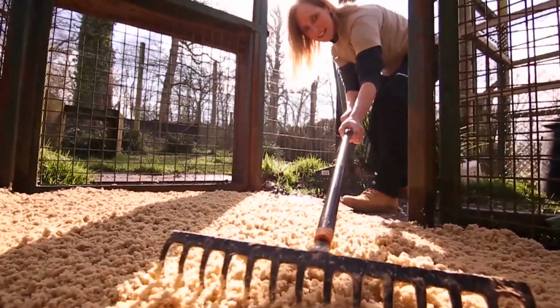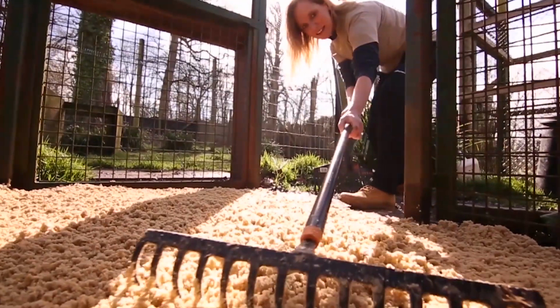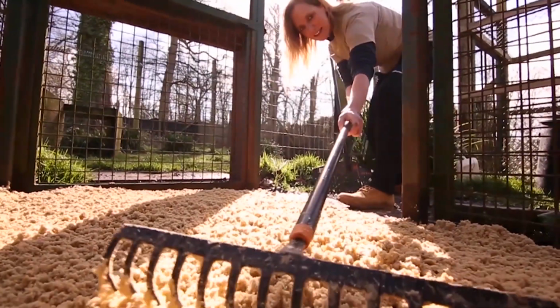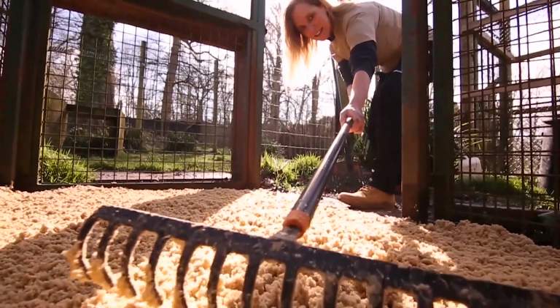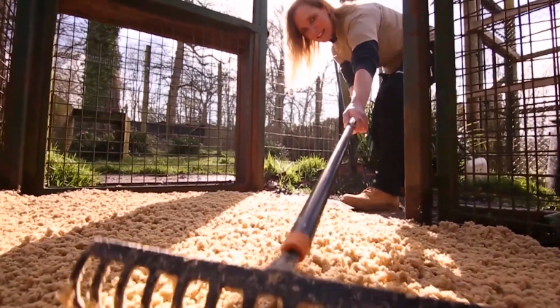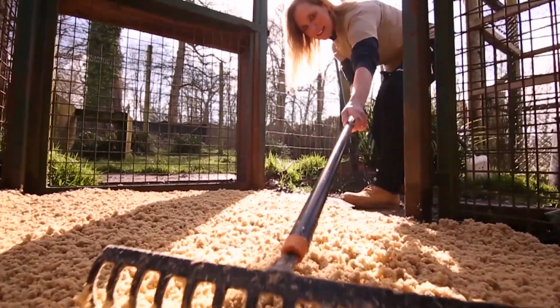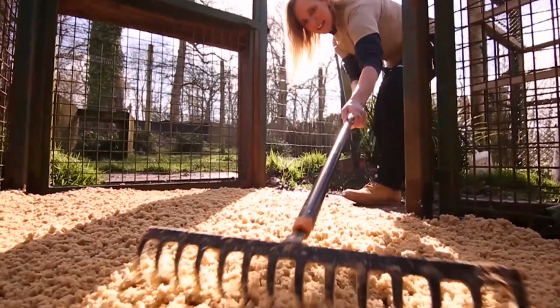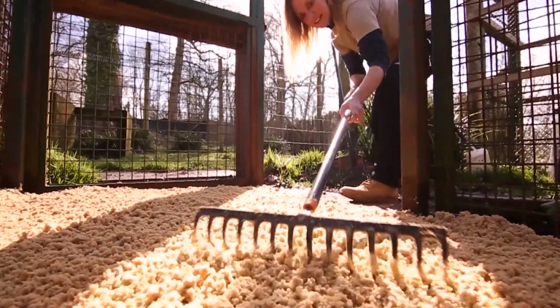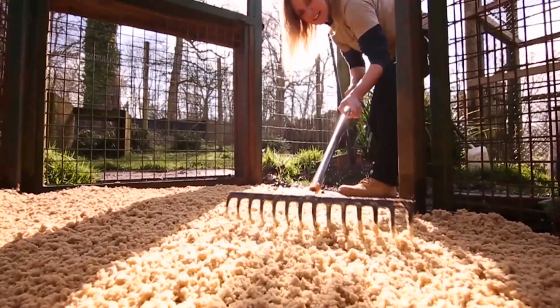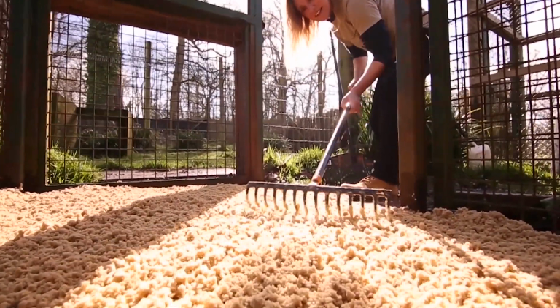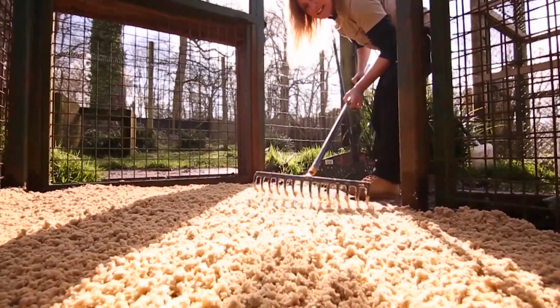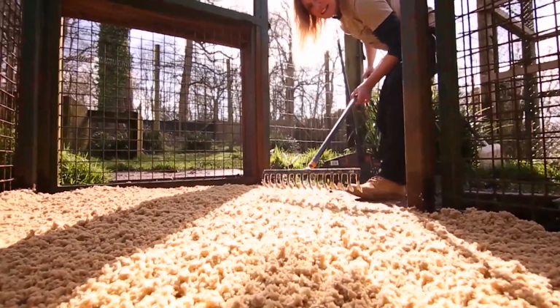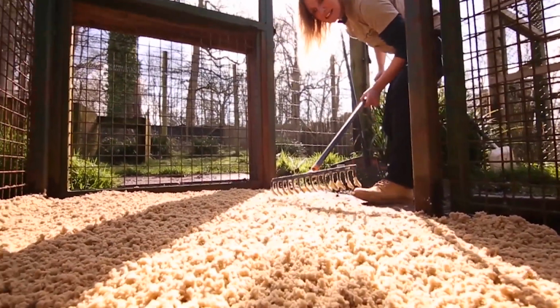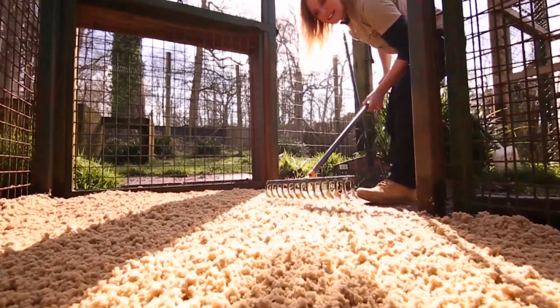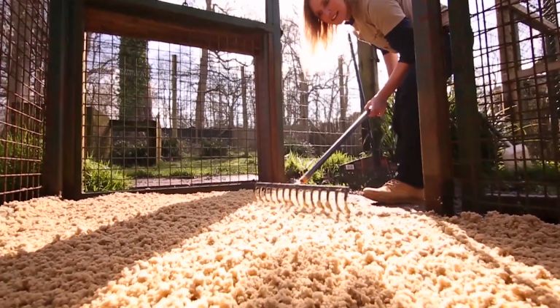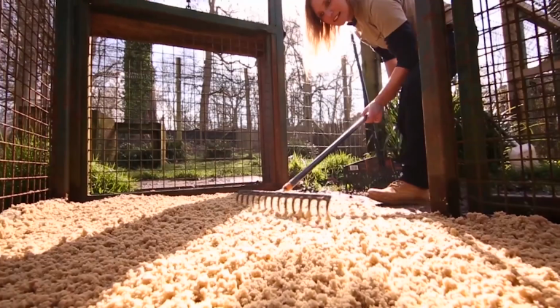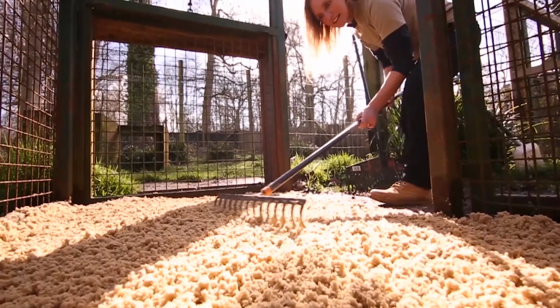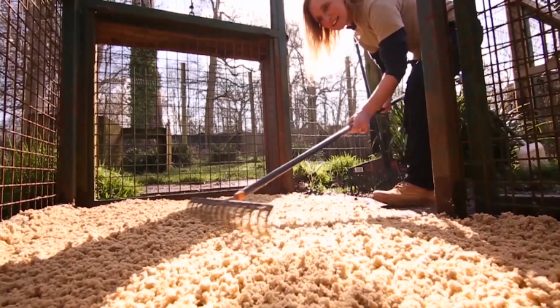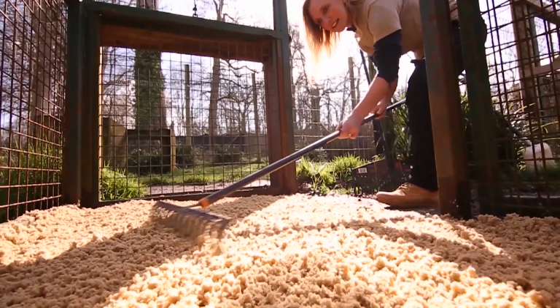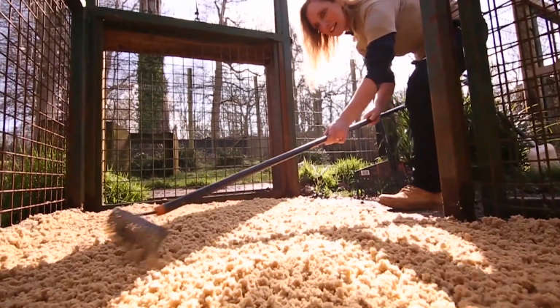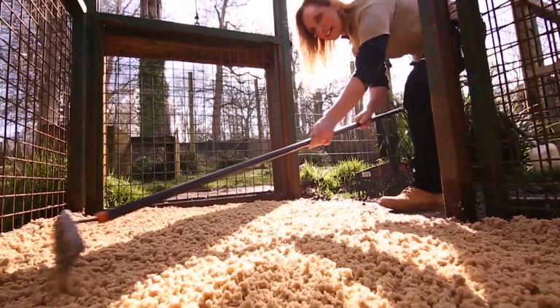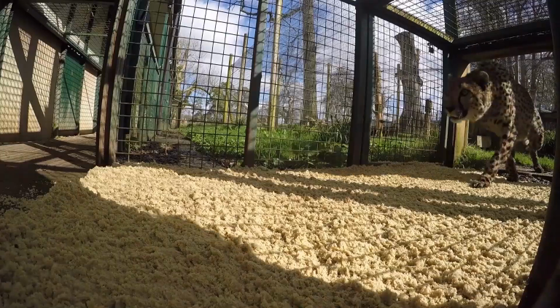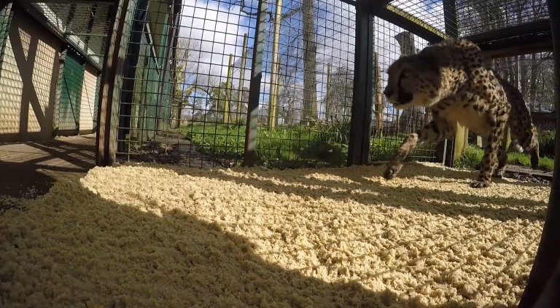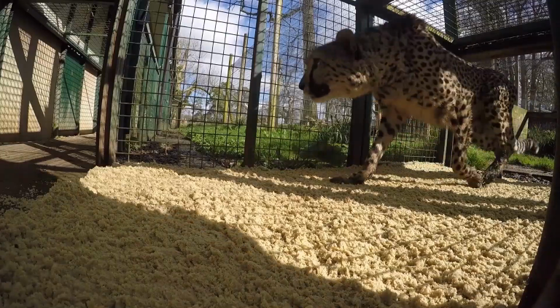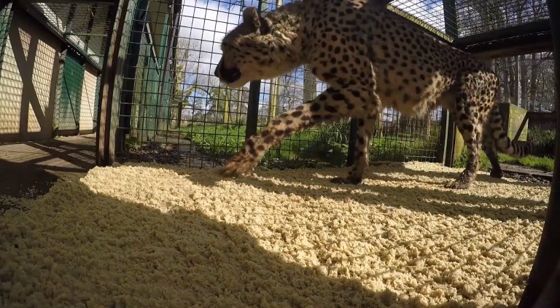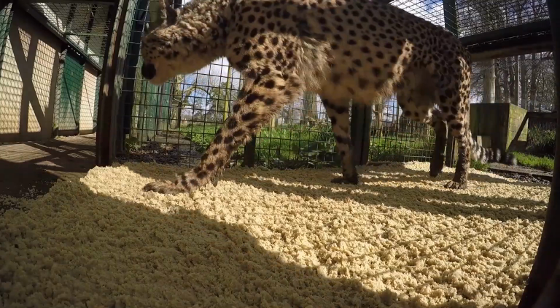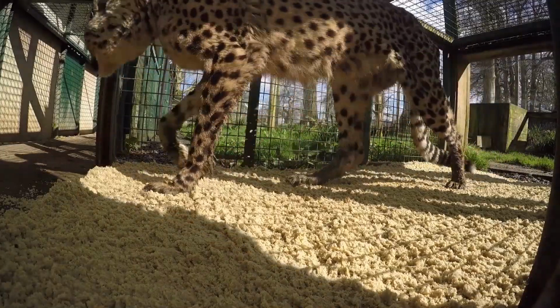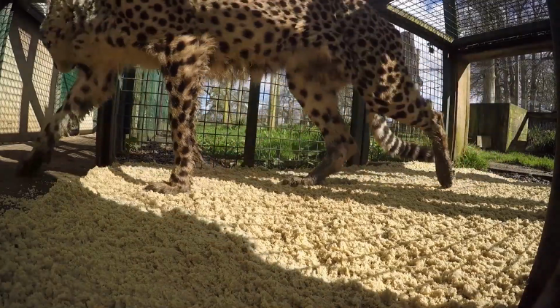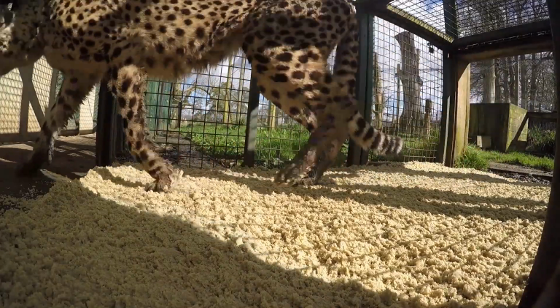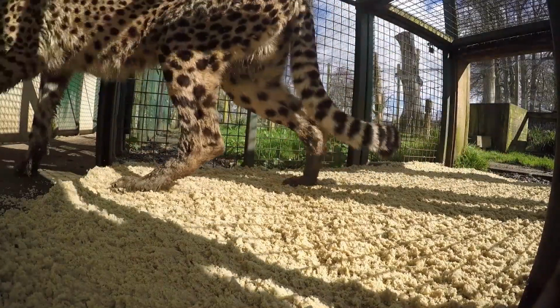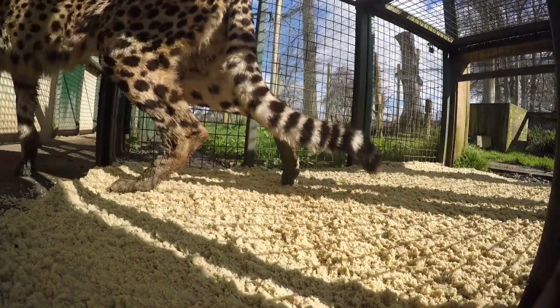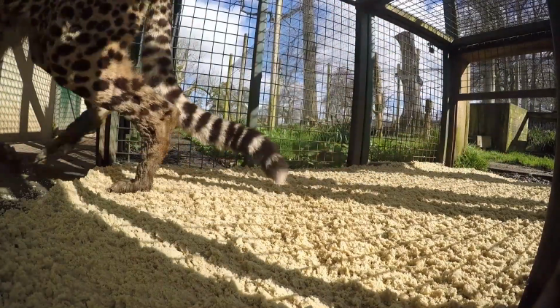With one footprint we can get so much information, and that is exactly what the native trackers have been saying for years — it's all in the footprint.